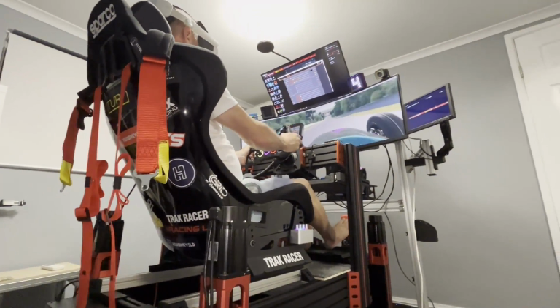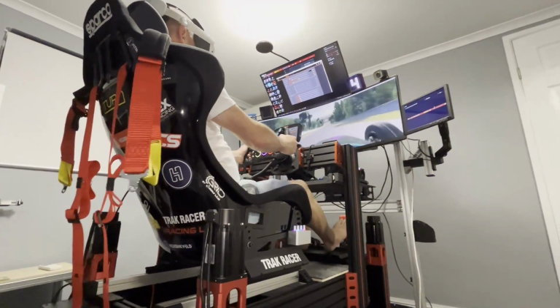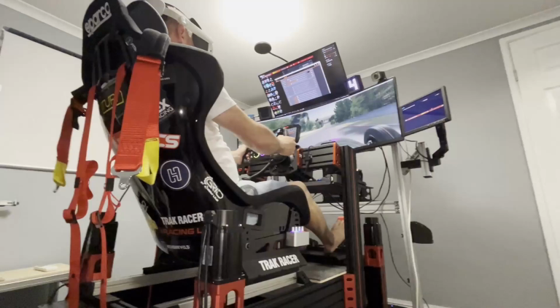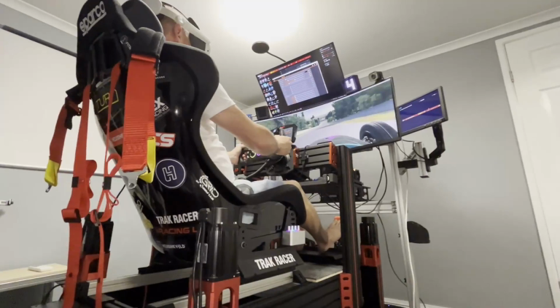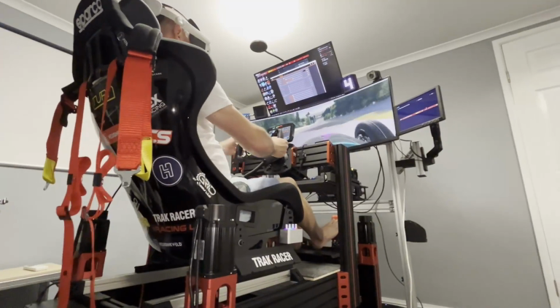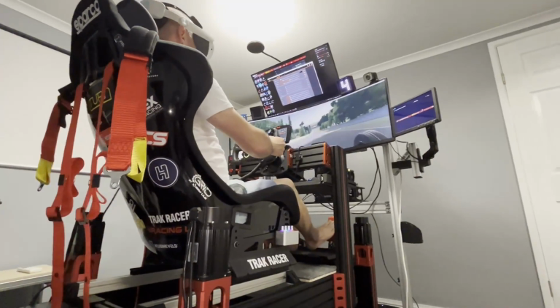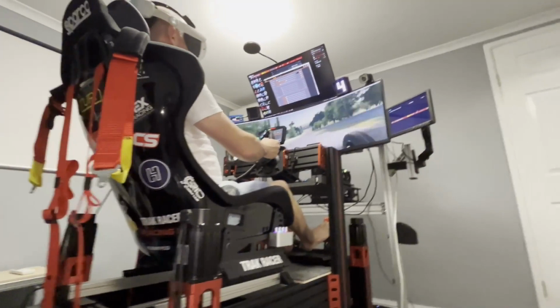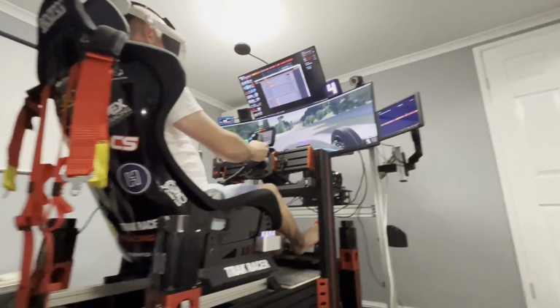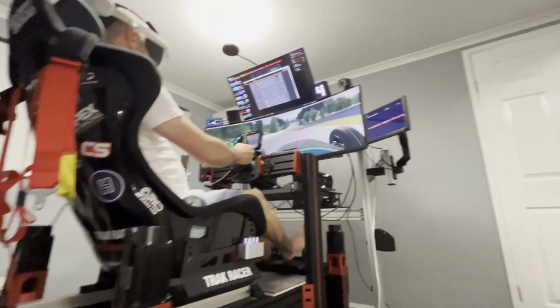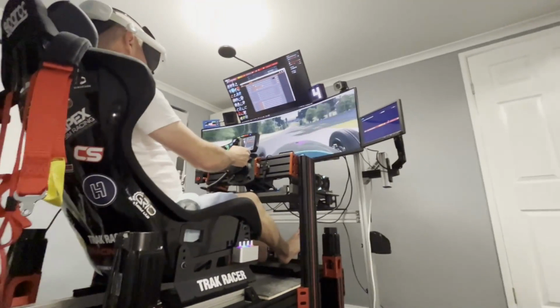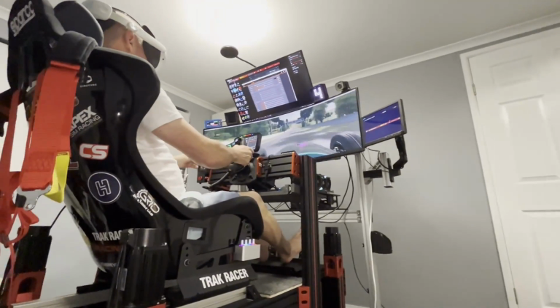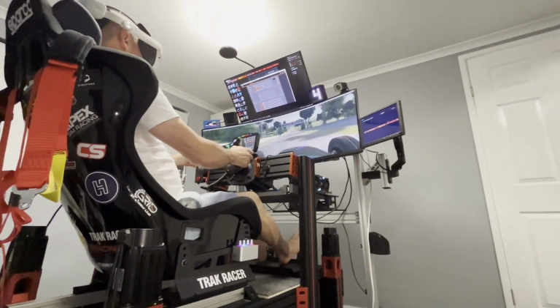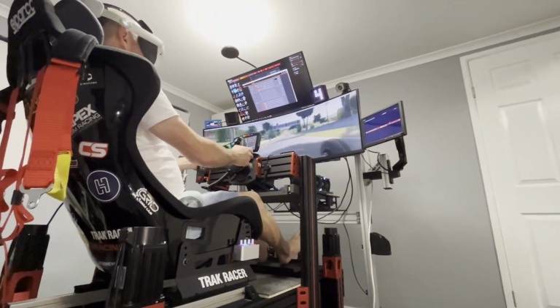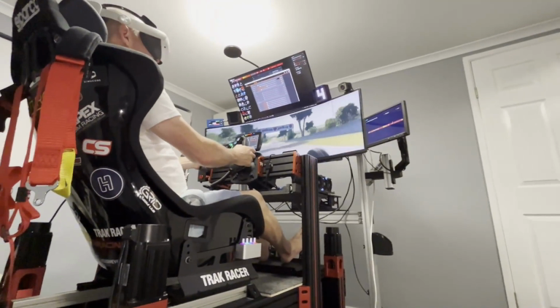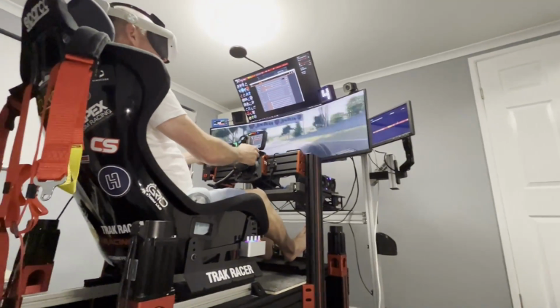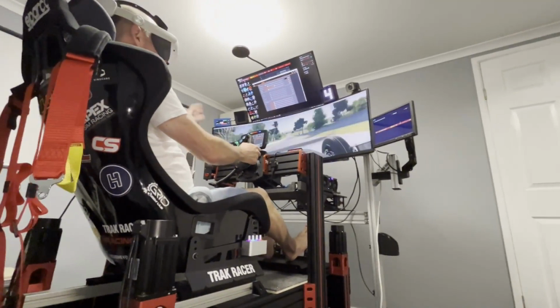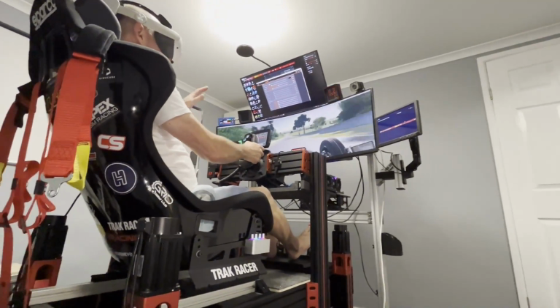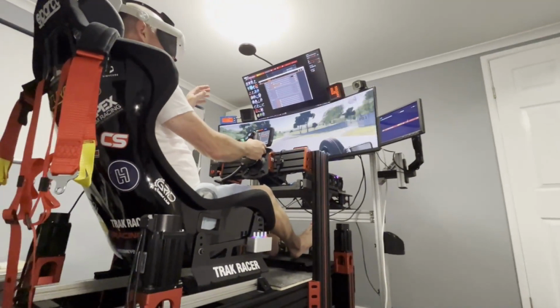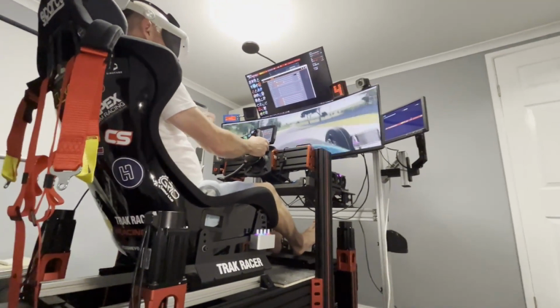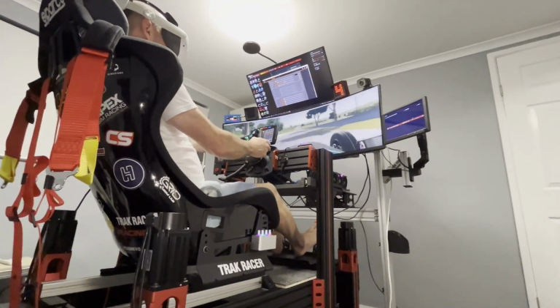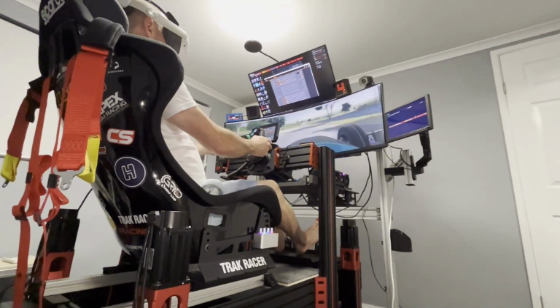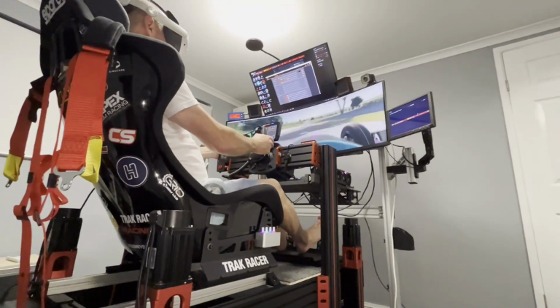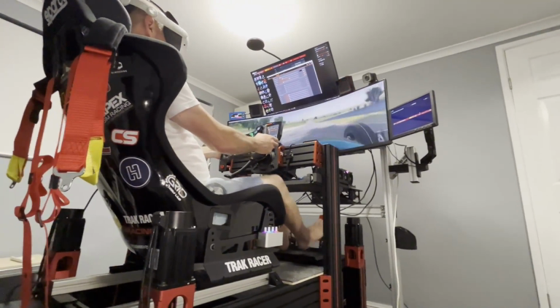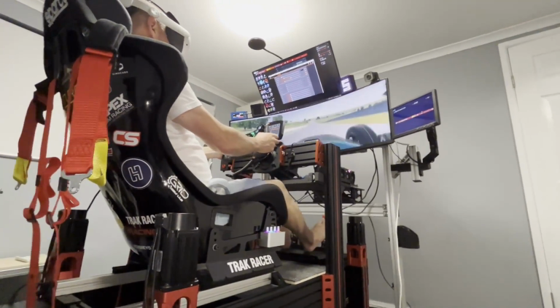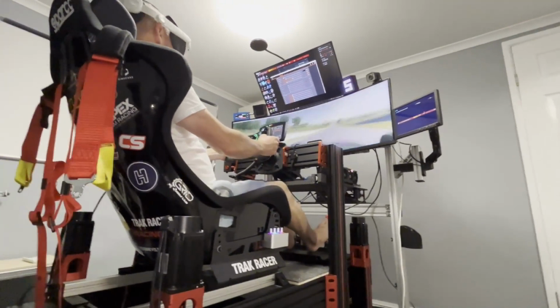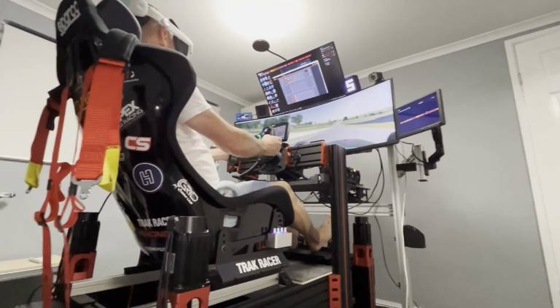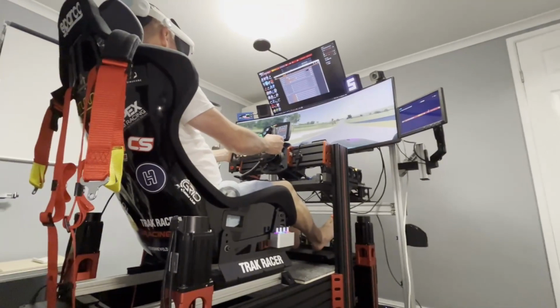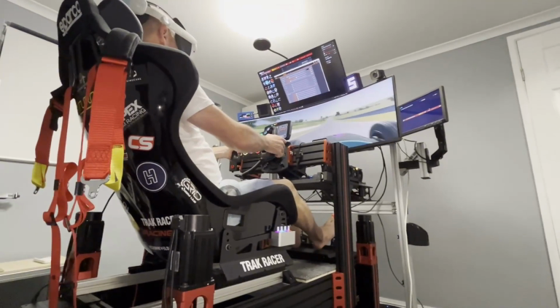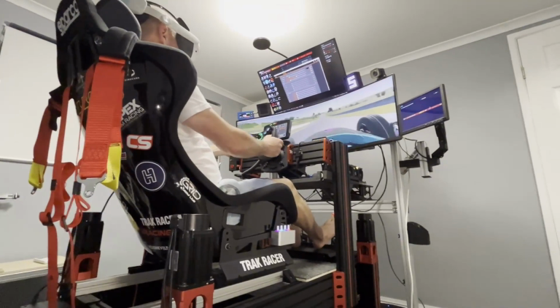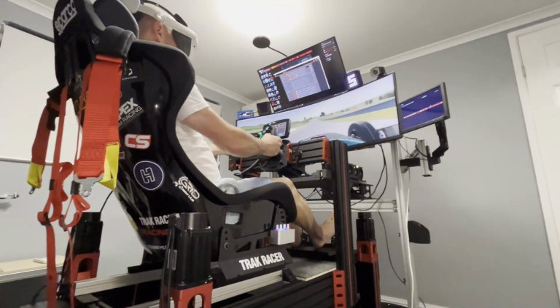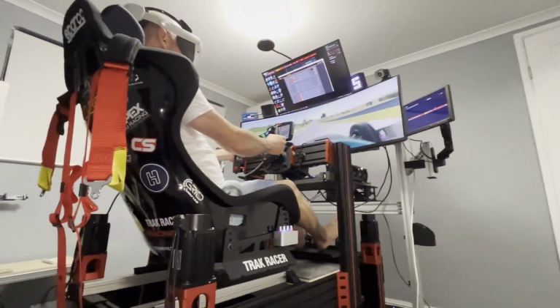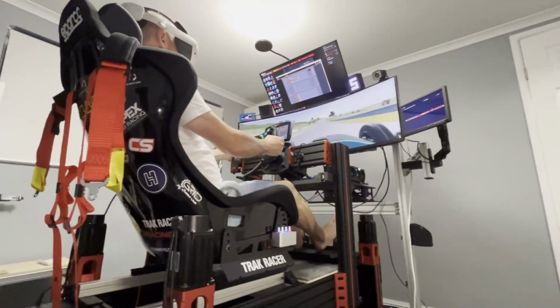We've got to tinker around with it, and you get an idea of what it is that makes it right for the exterior. That's it, yes.